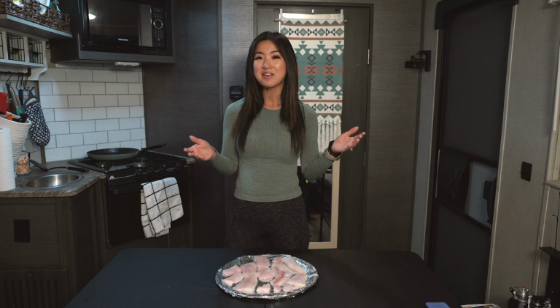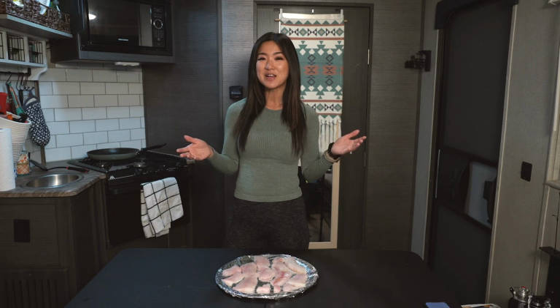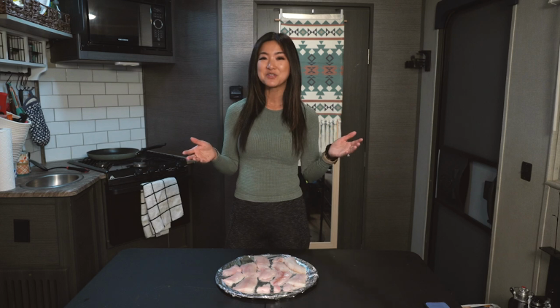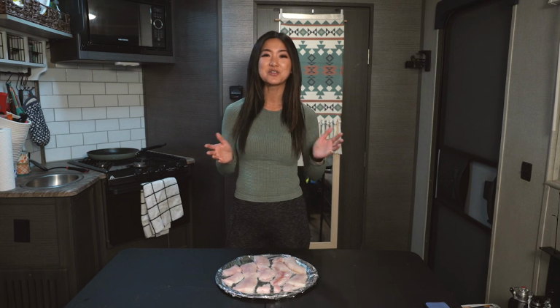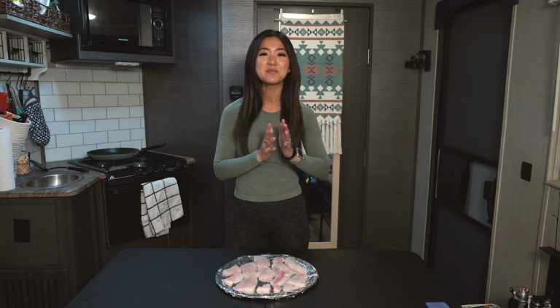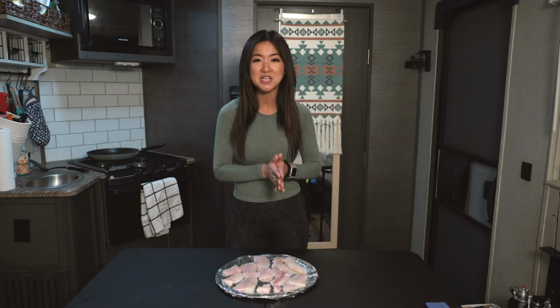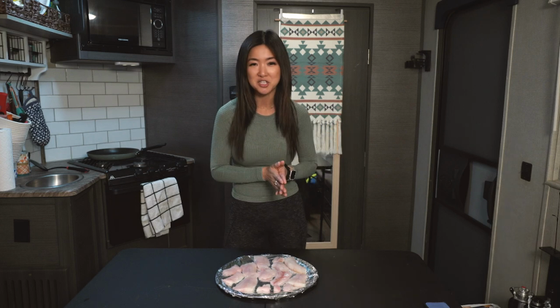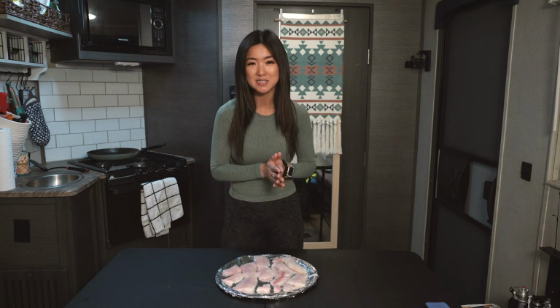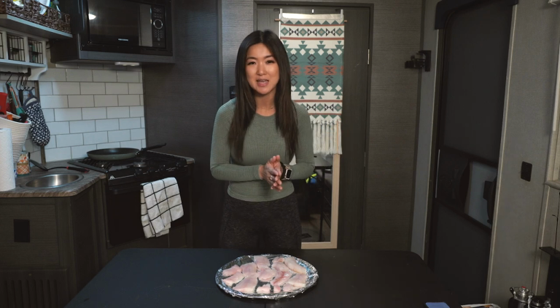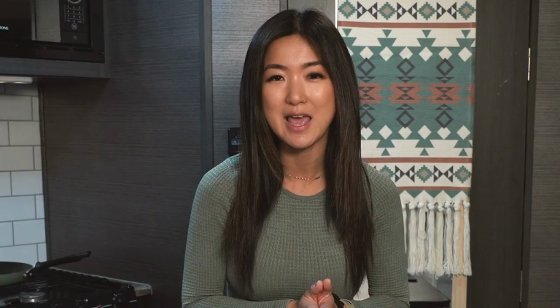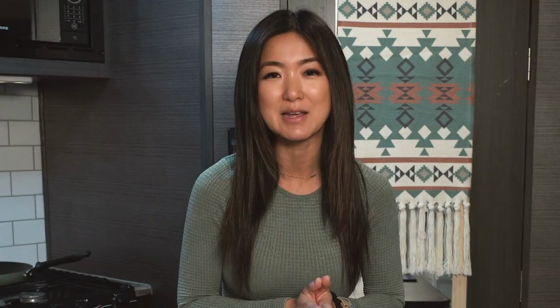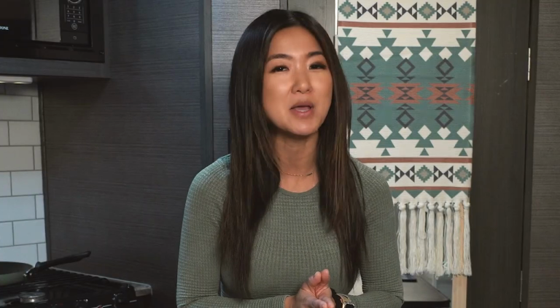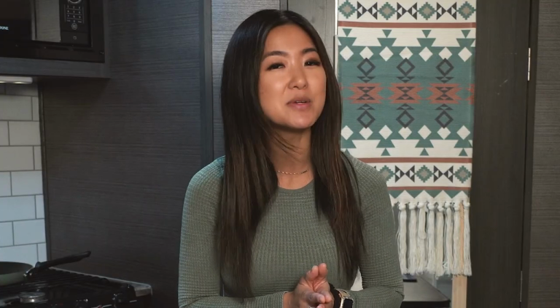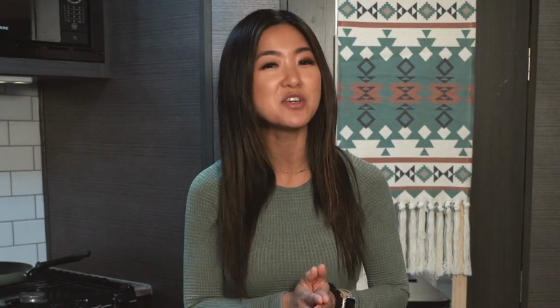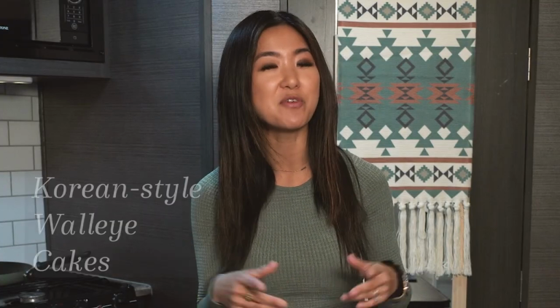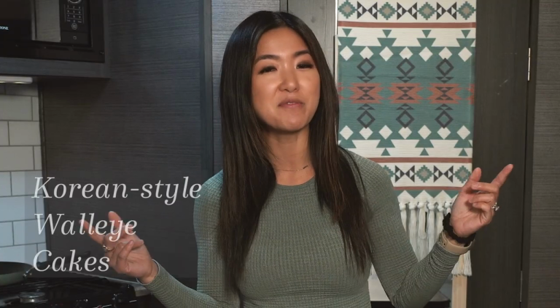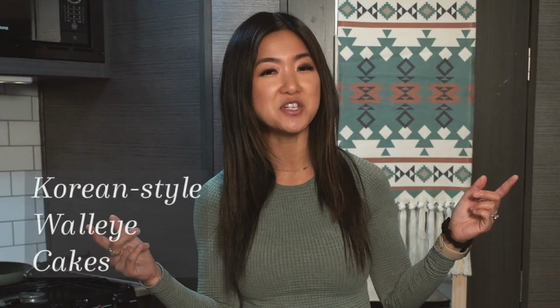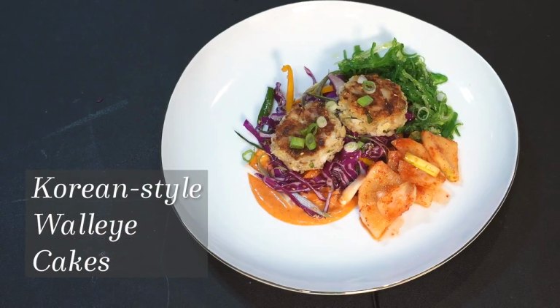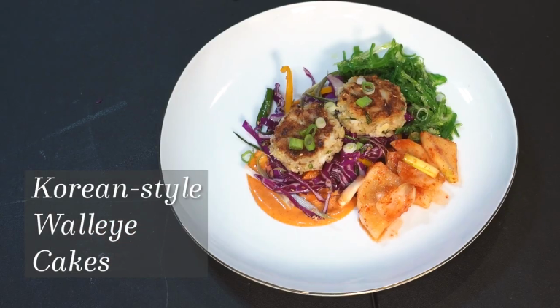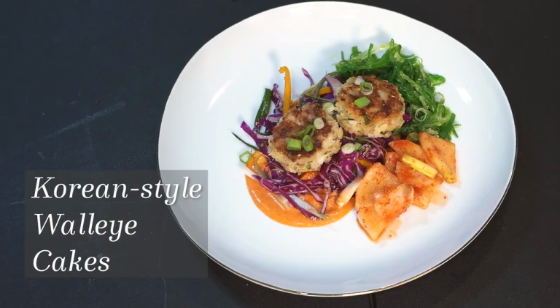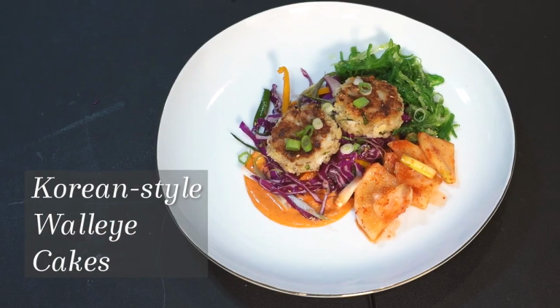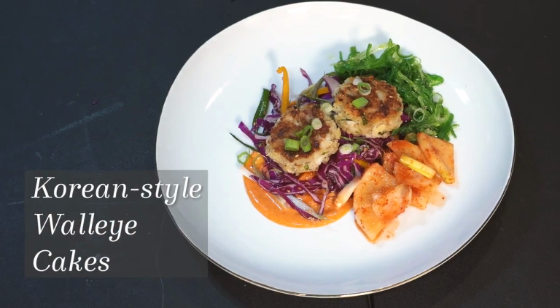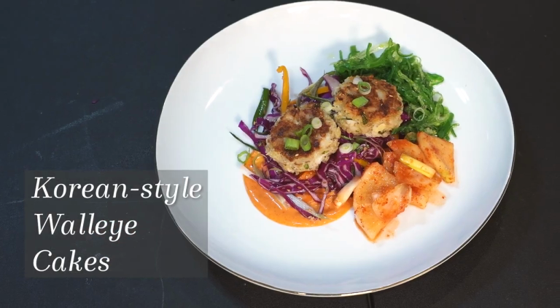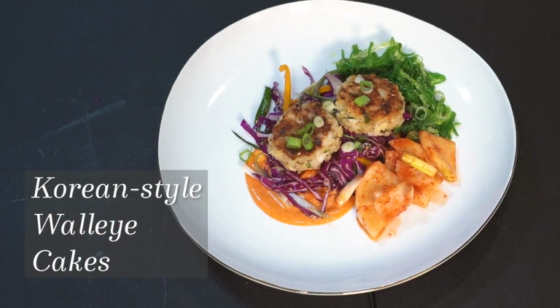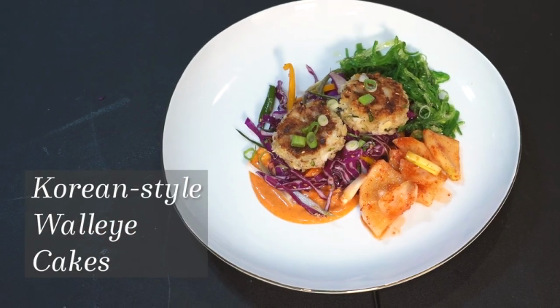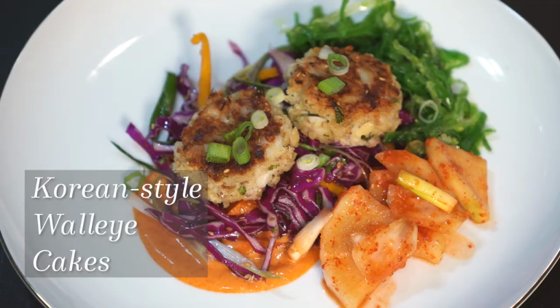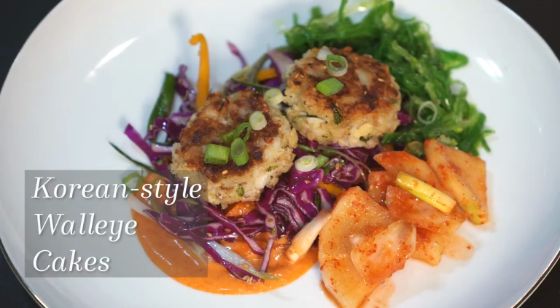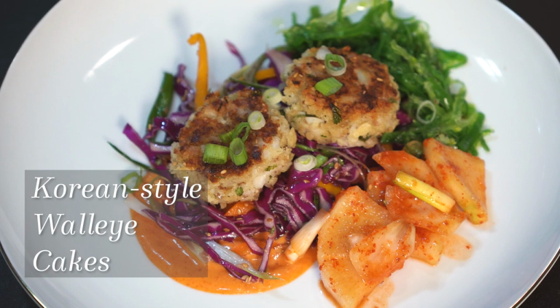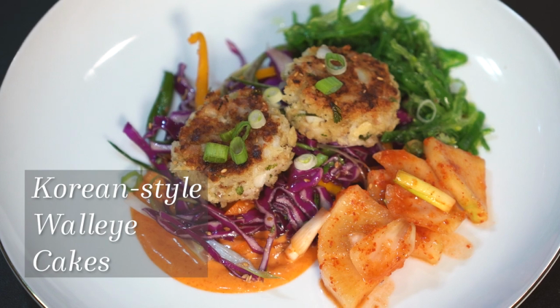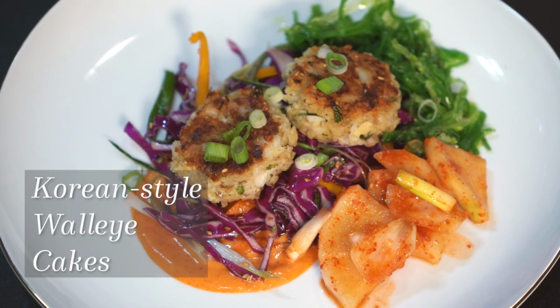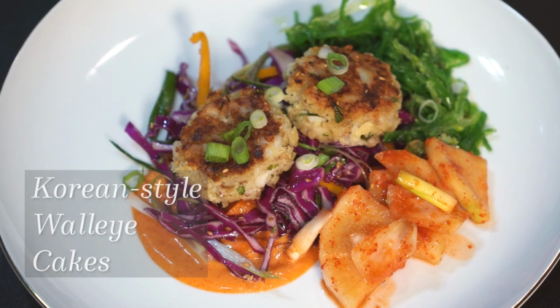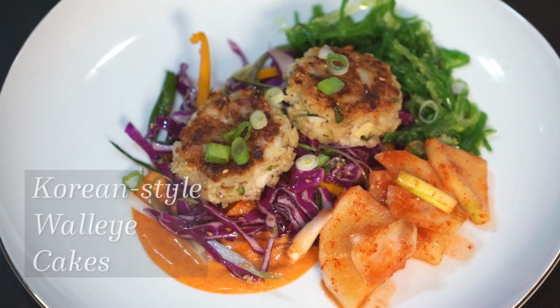Hey friends! We're doing some Catch and Cook today and I'm coming to you from the fish house where we're cooking up some Korean-style fish cakes.